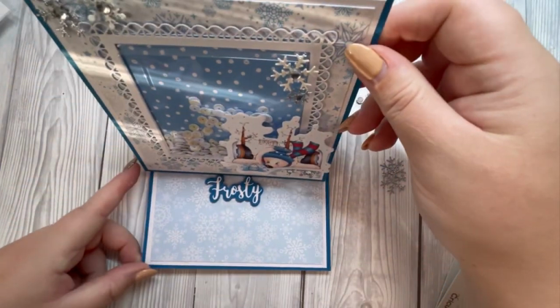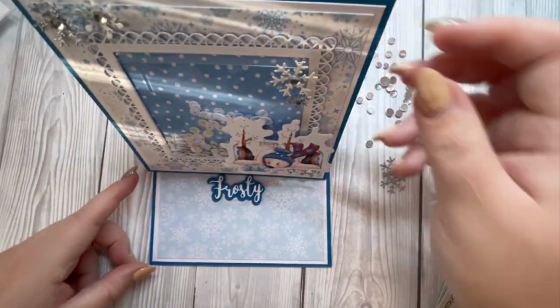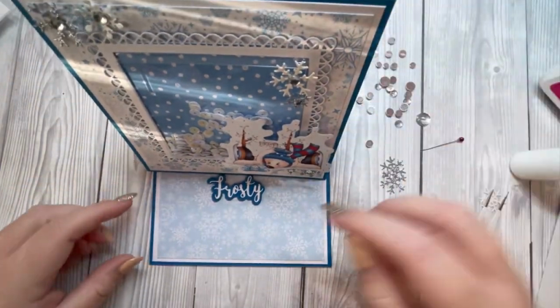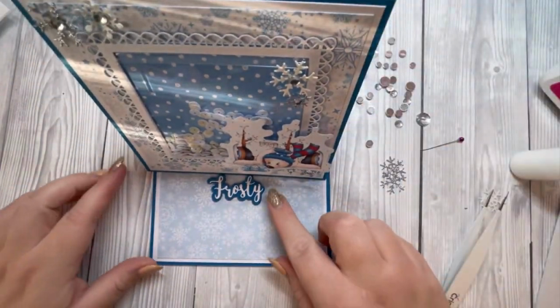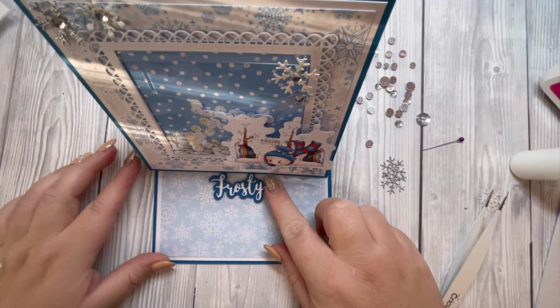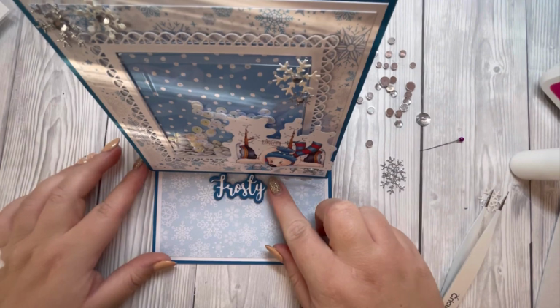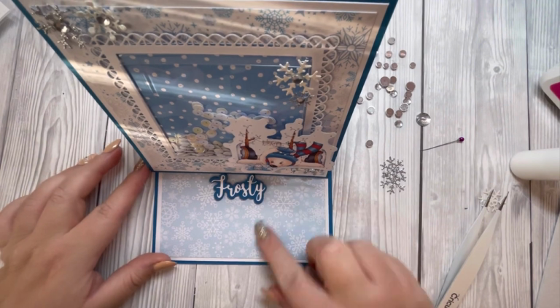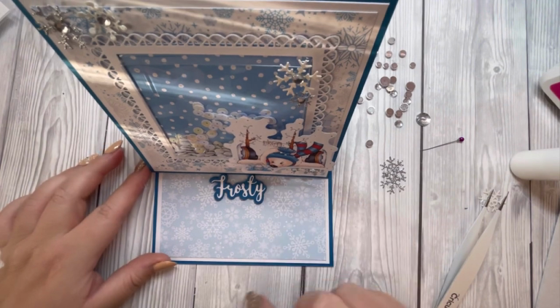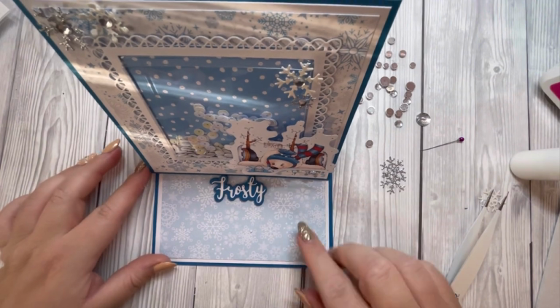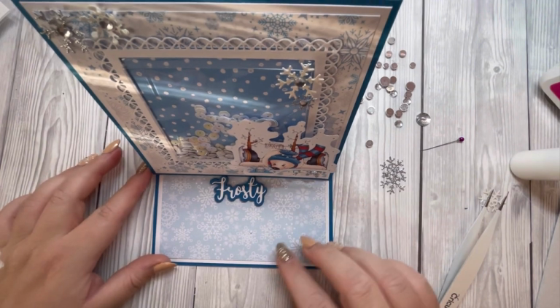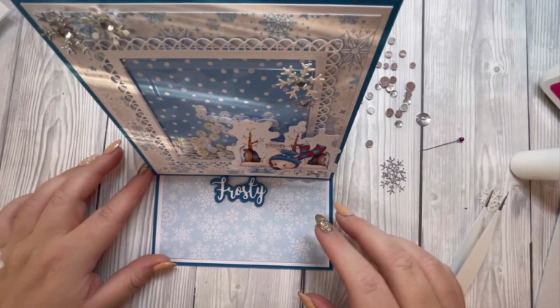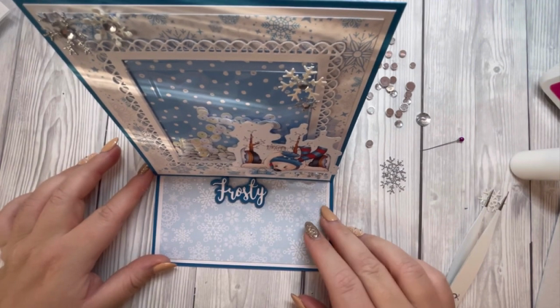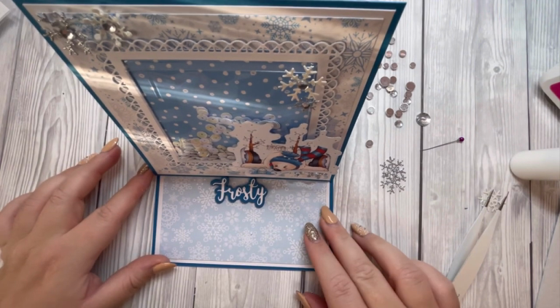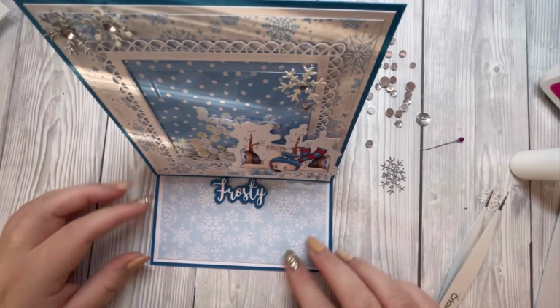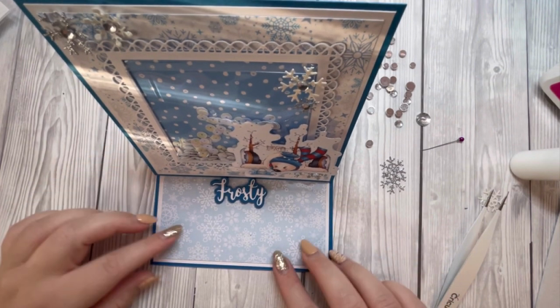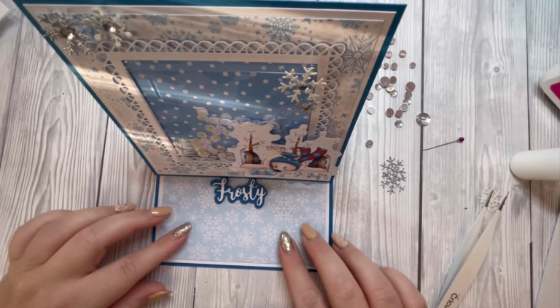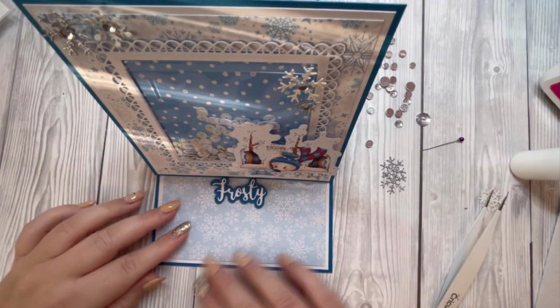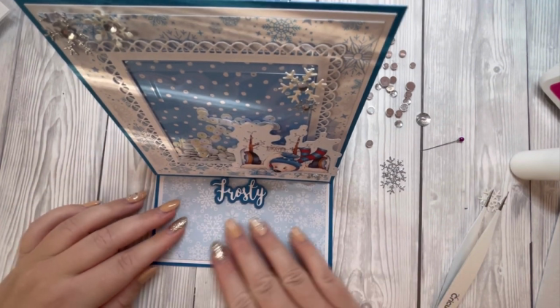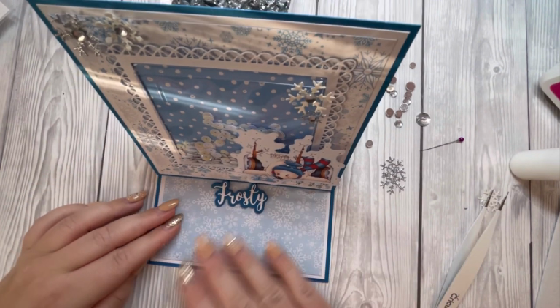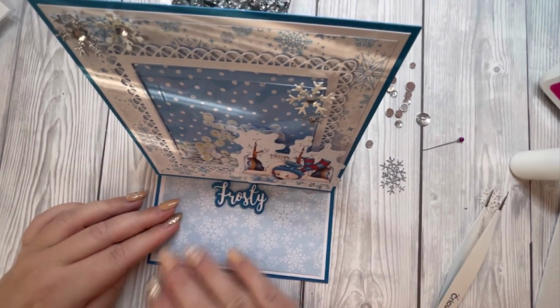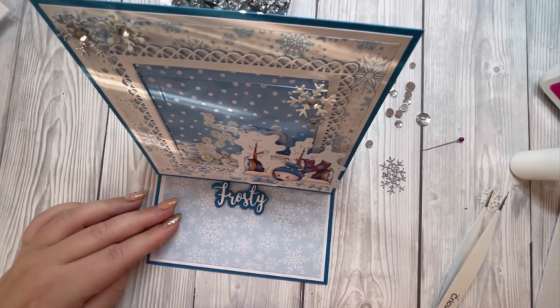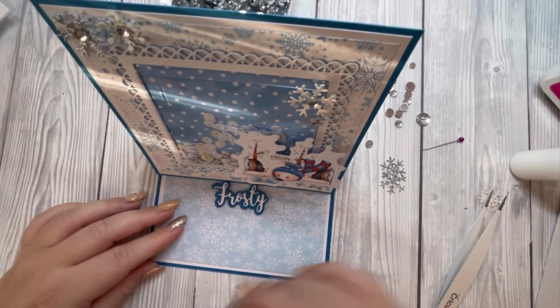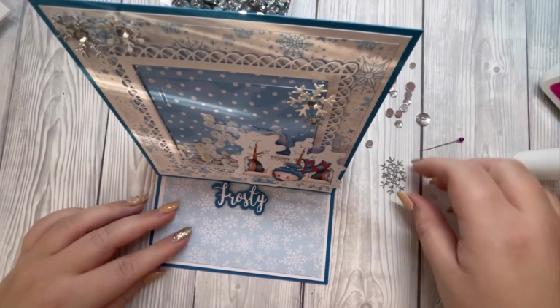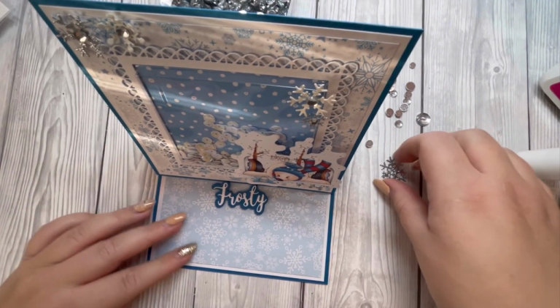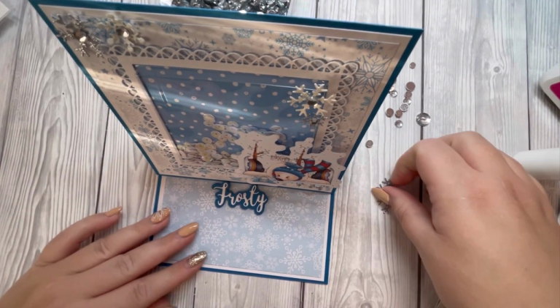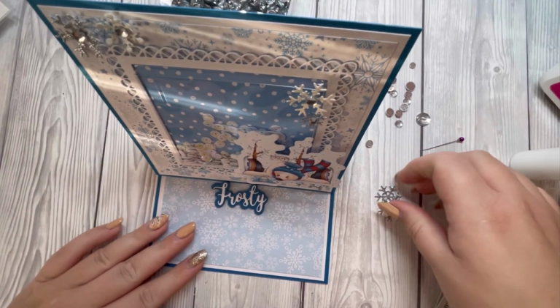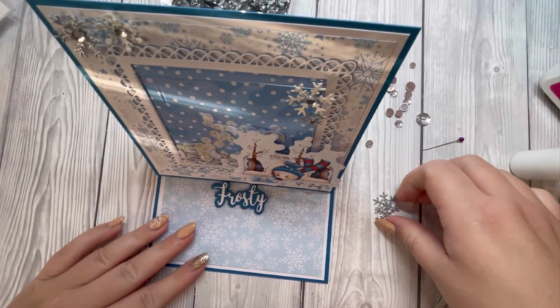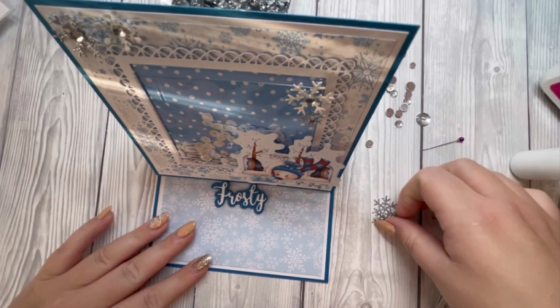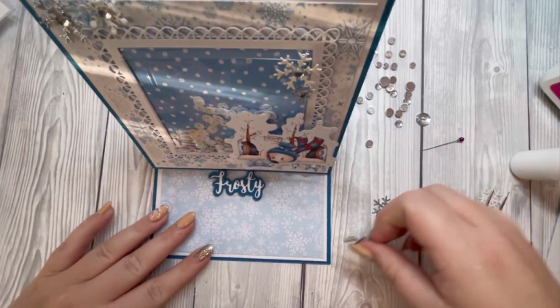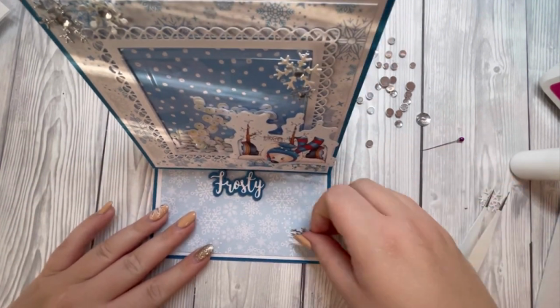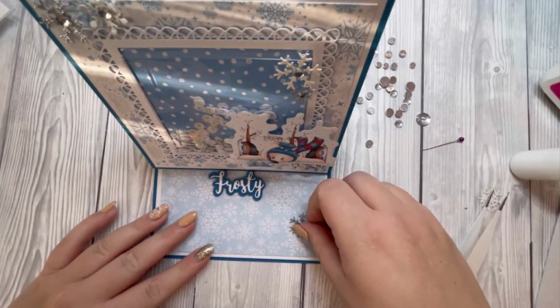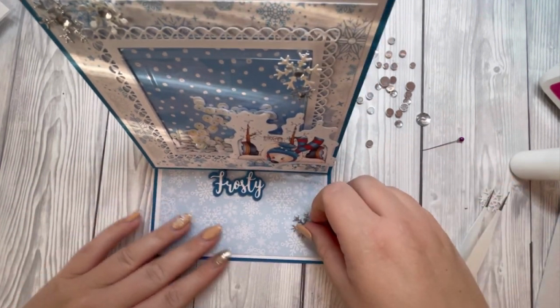I'm just going to pop that up into an easel shape and add some more snowflakes.